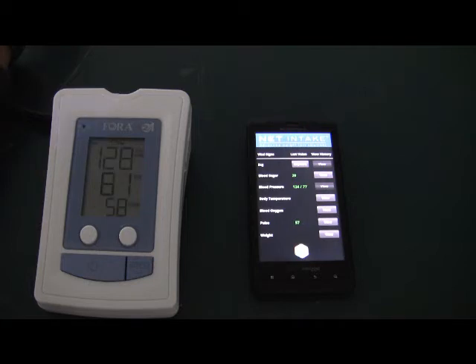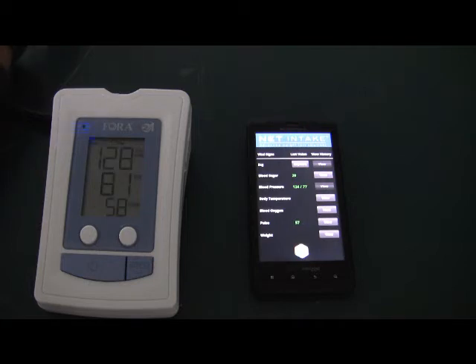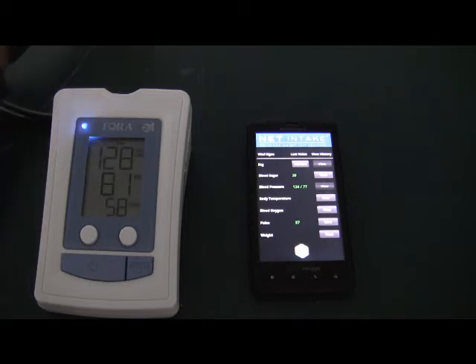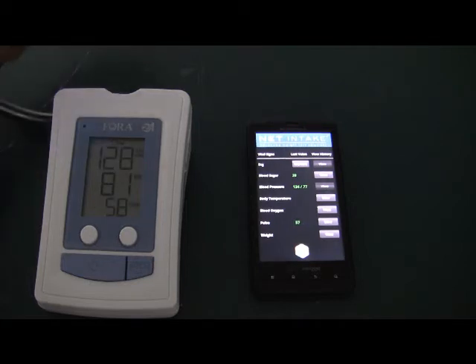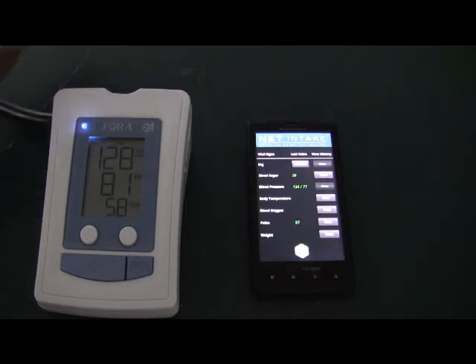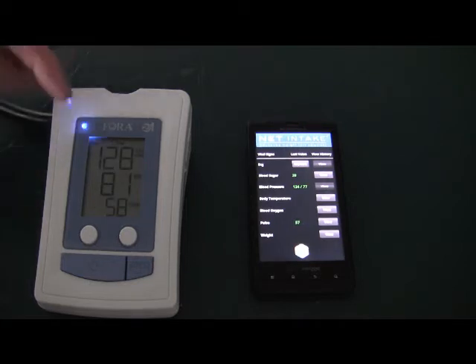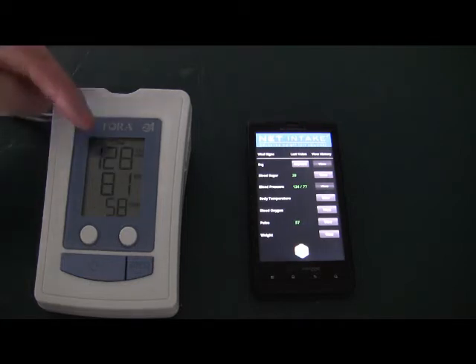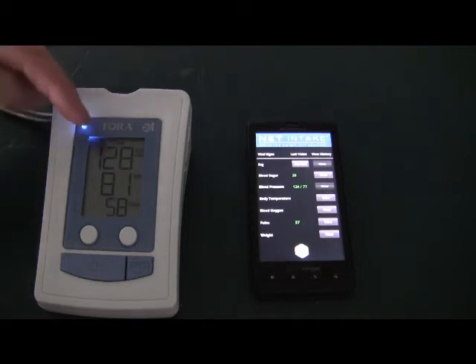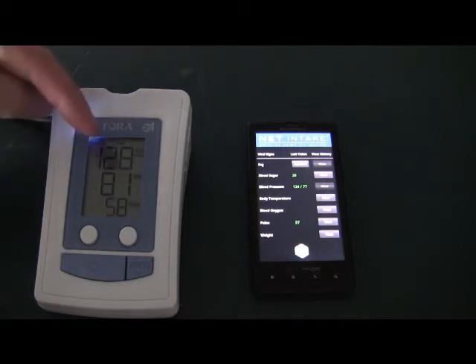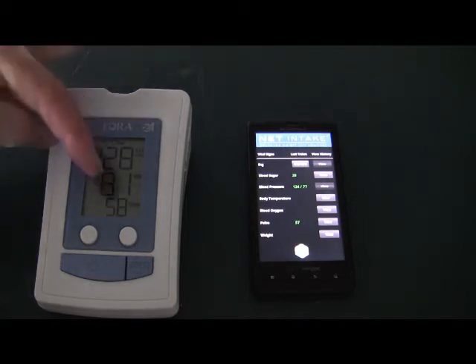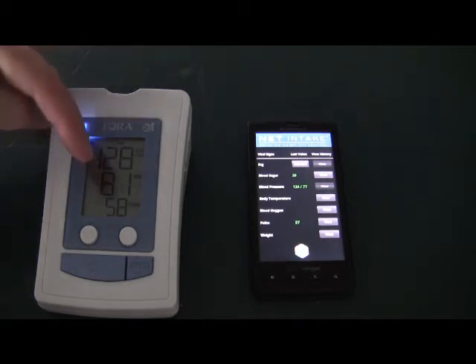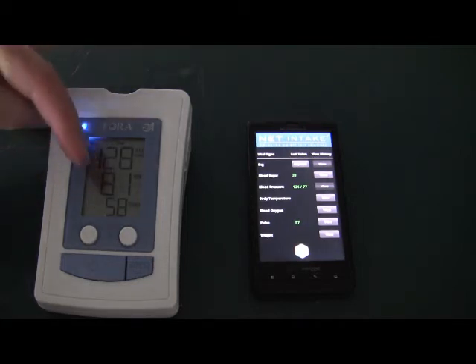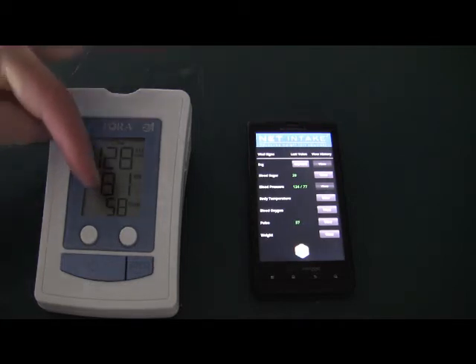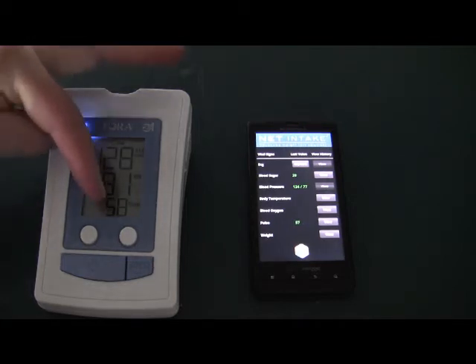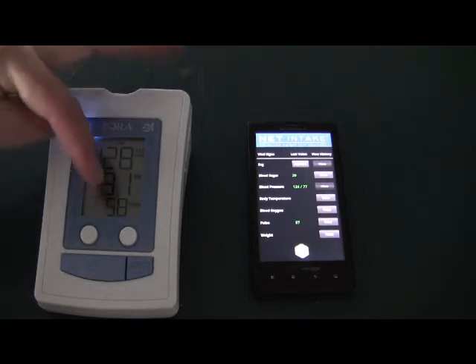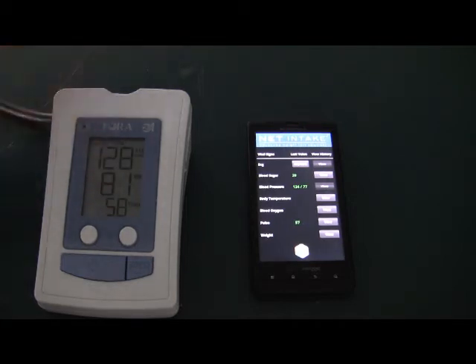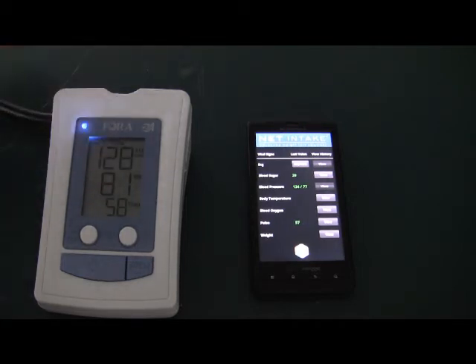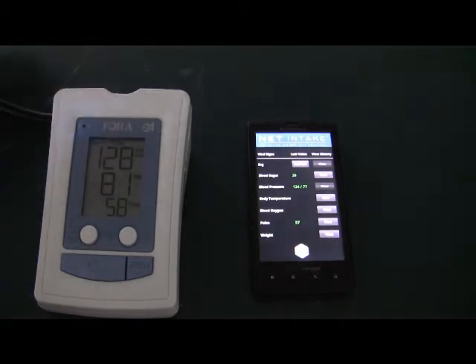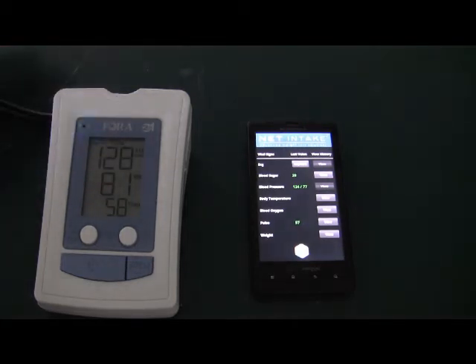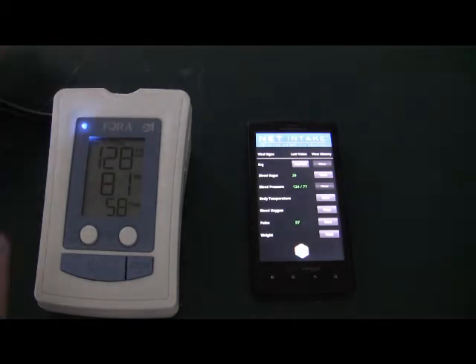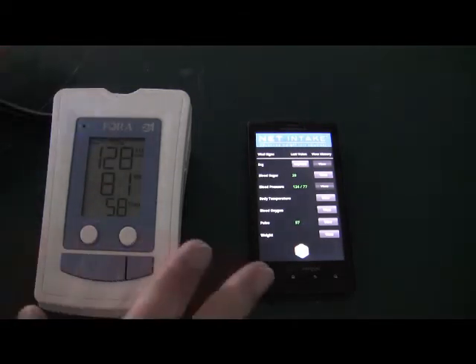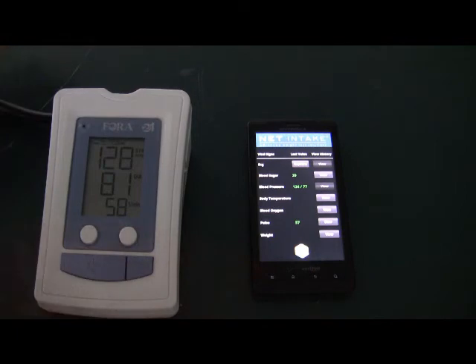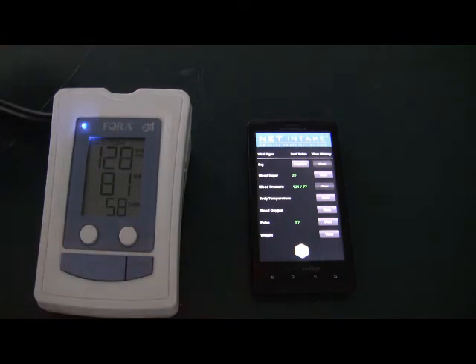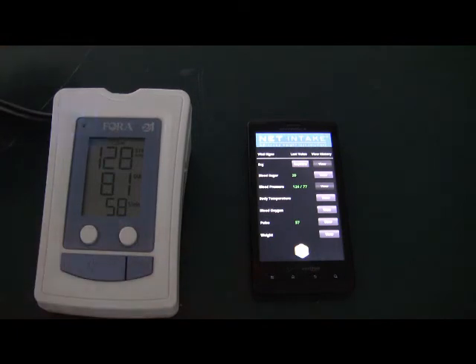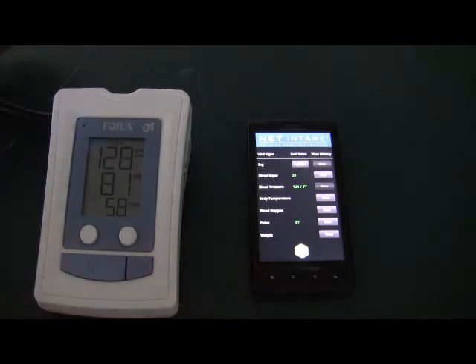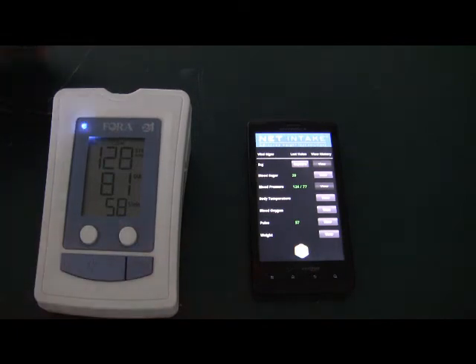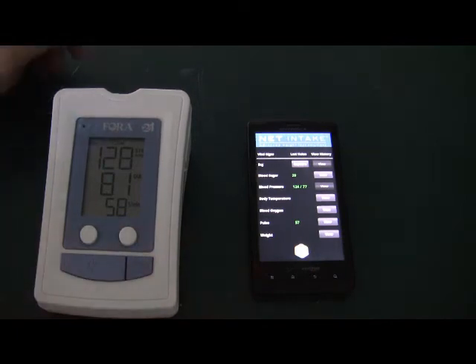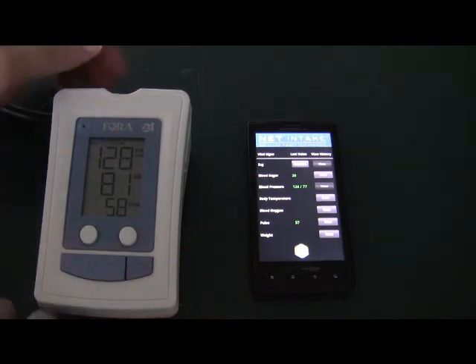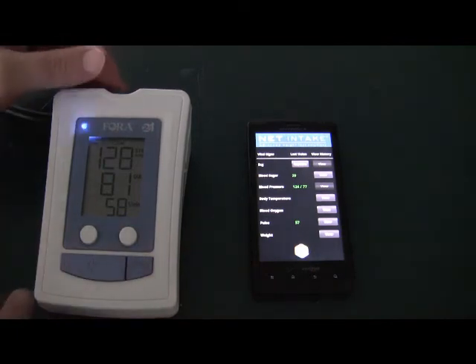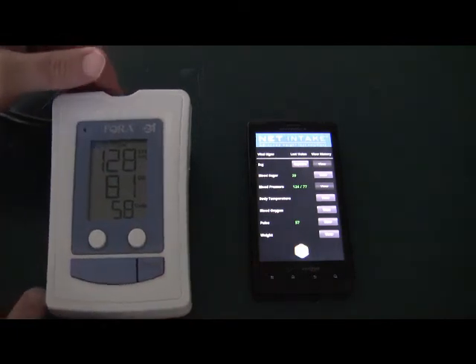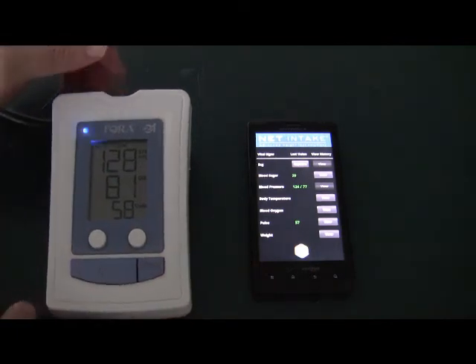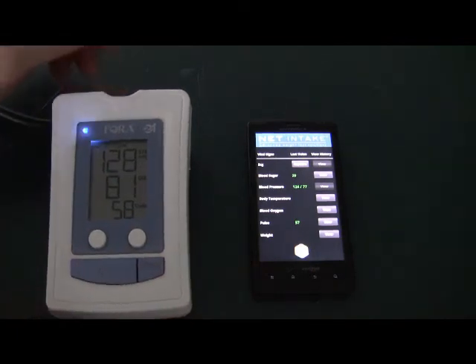We've captured 128 over 81 with a 58 pulse. Those values will be sent to the phone via Bluetooth.